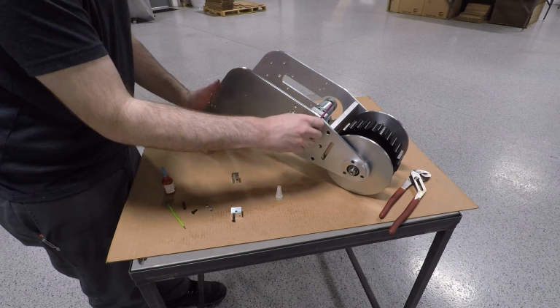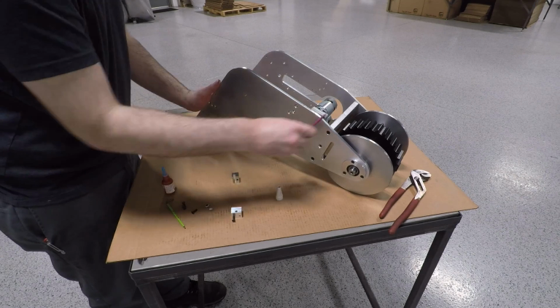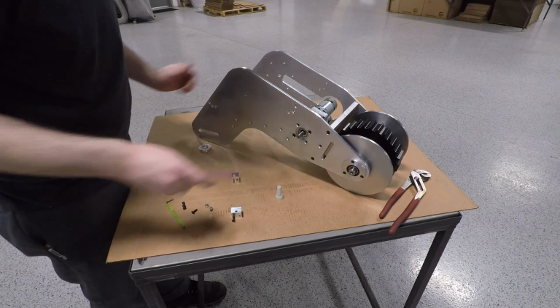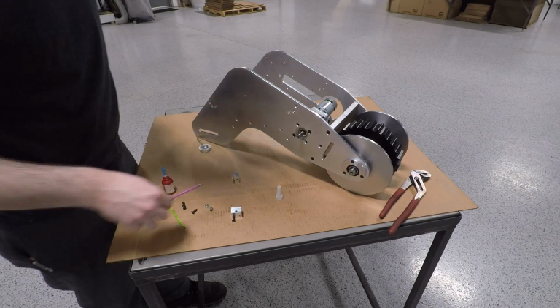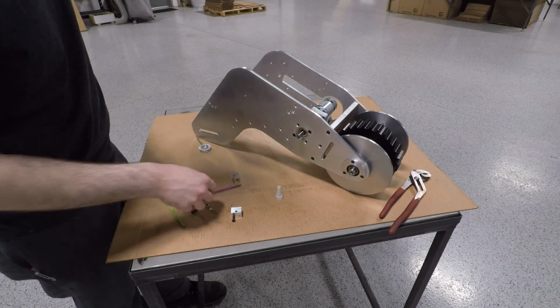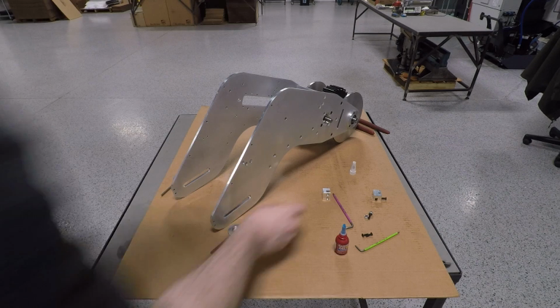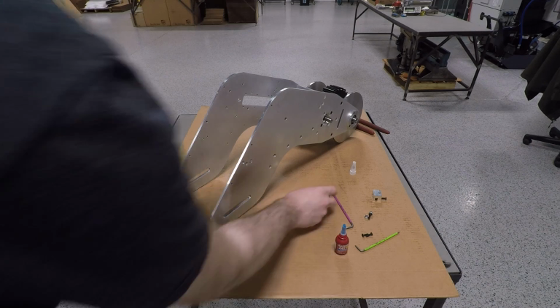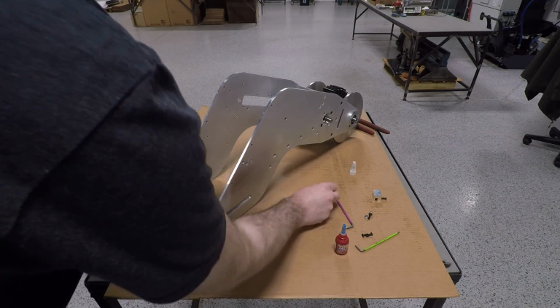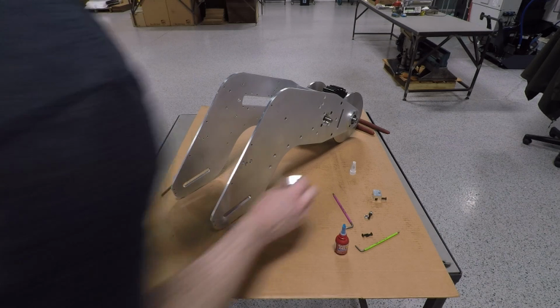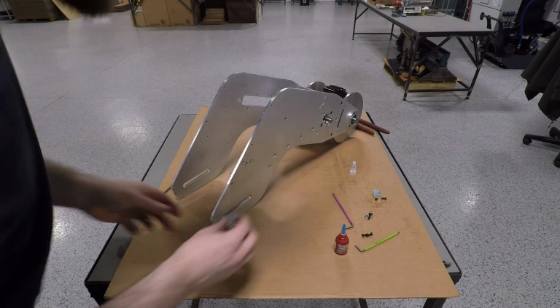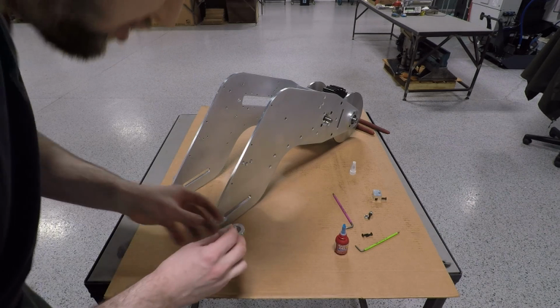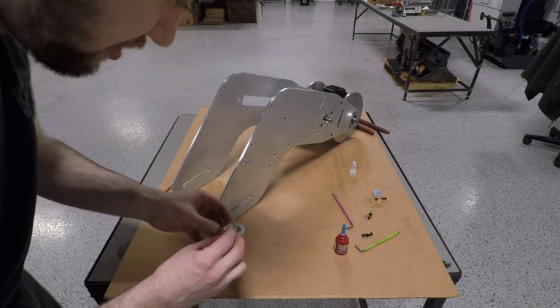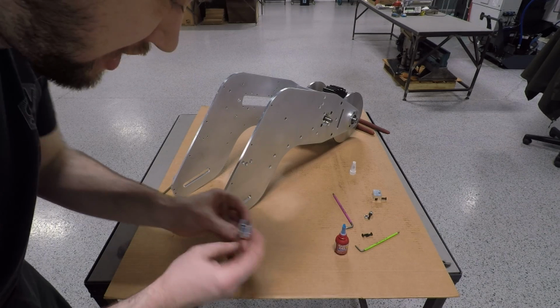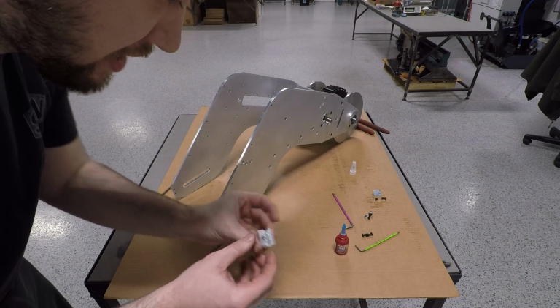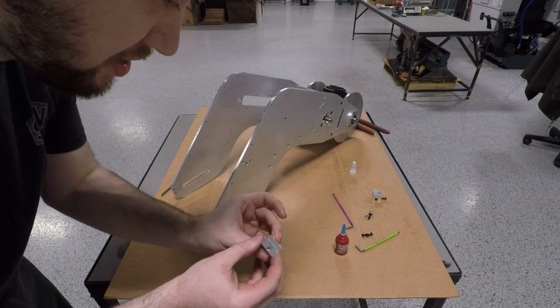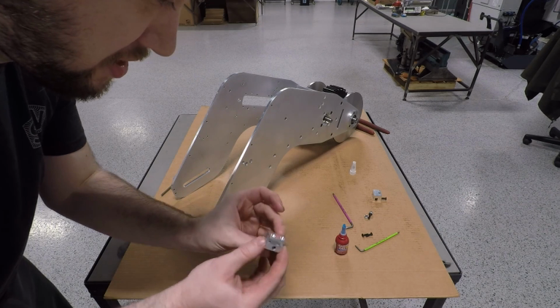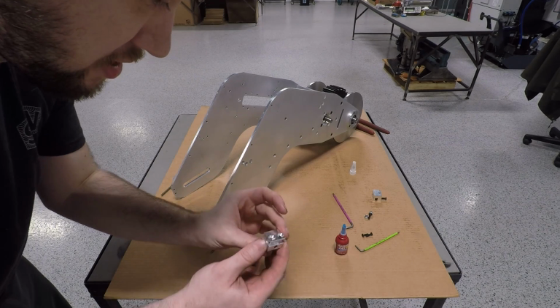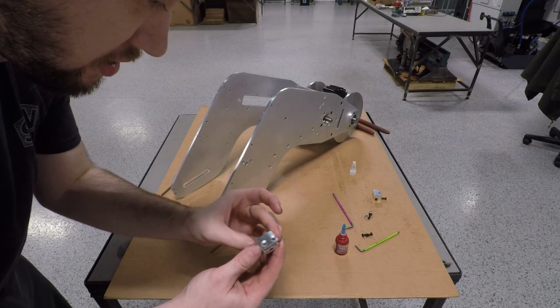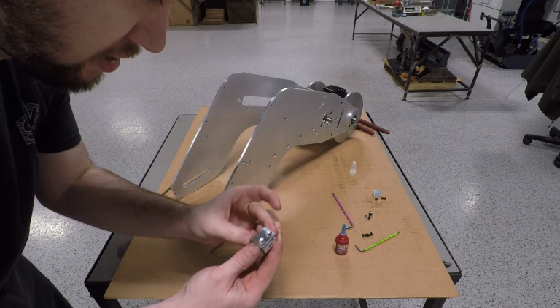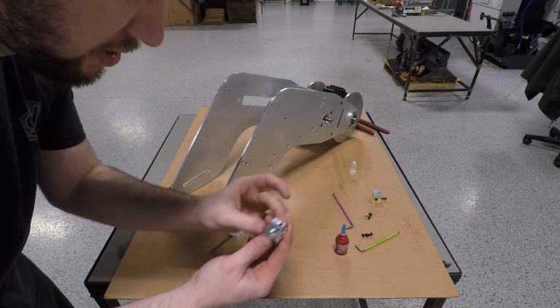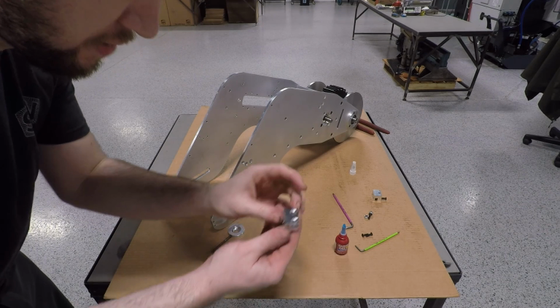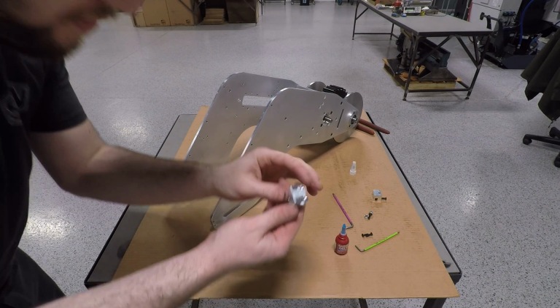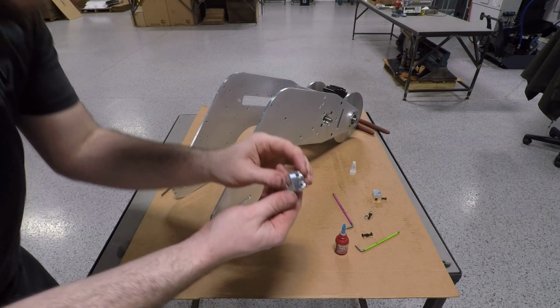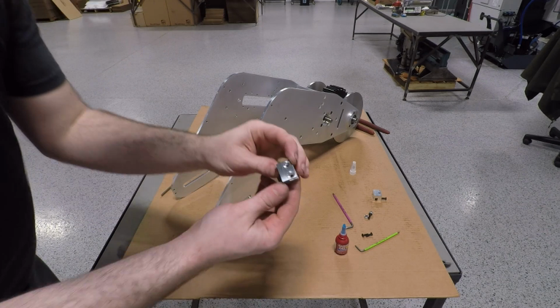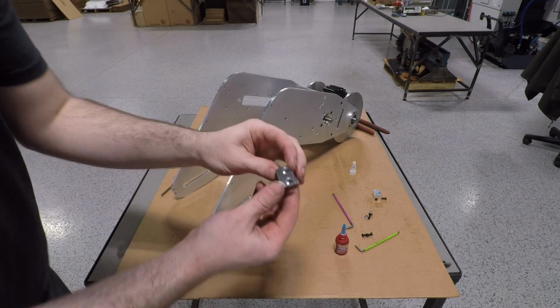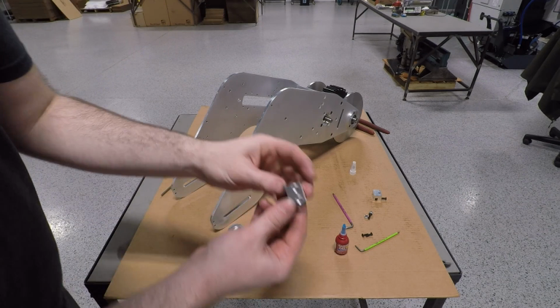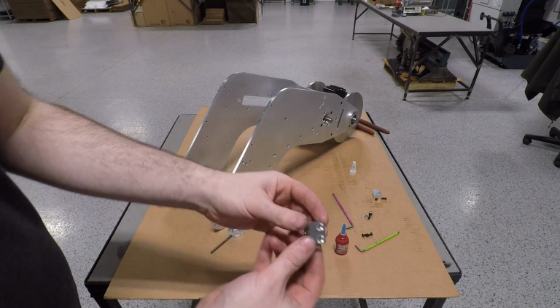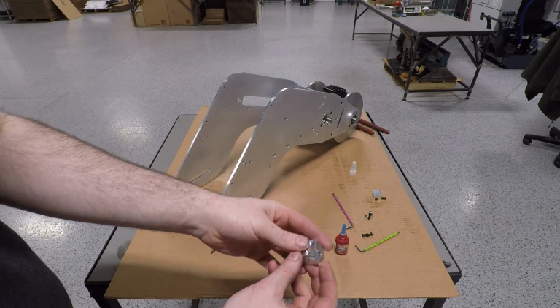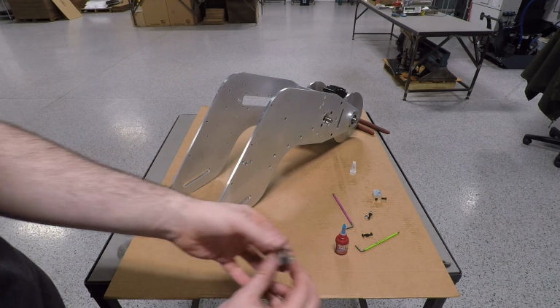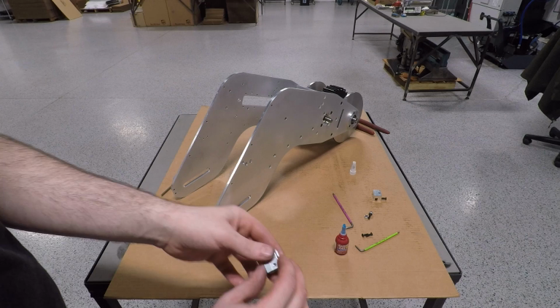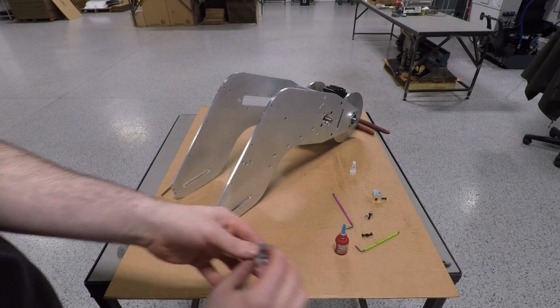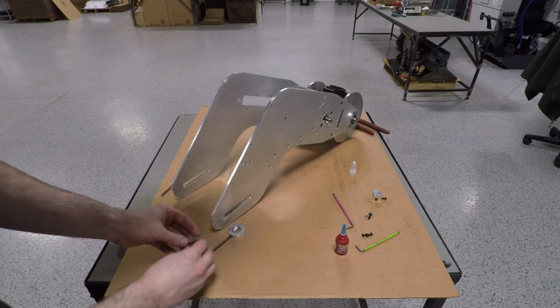Last up, the design called for nylock nuts on these tensioners to help them stay in place once tensioned.